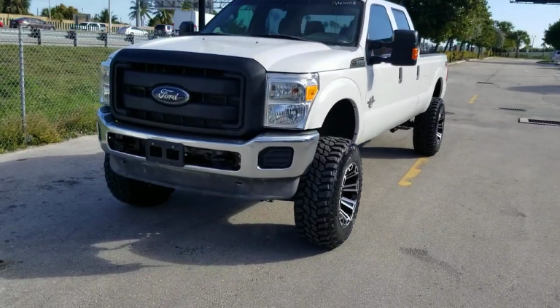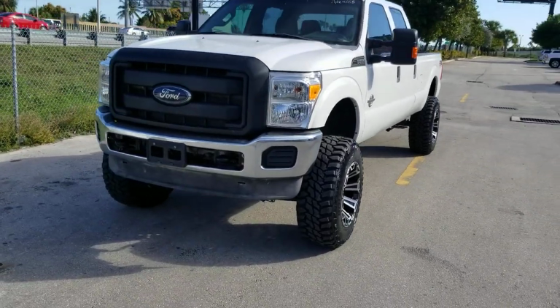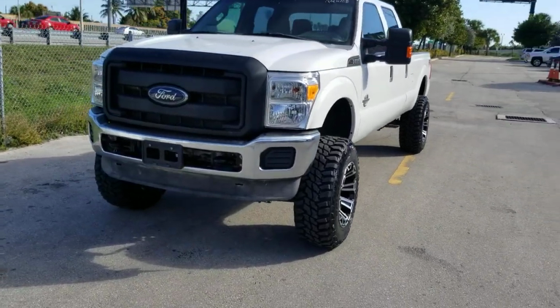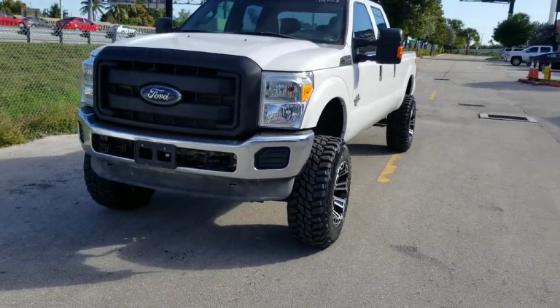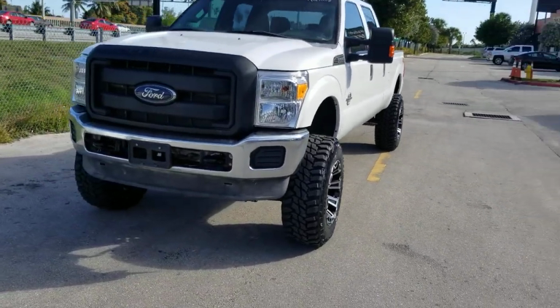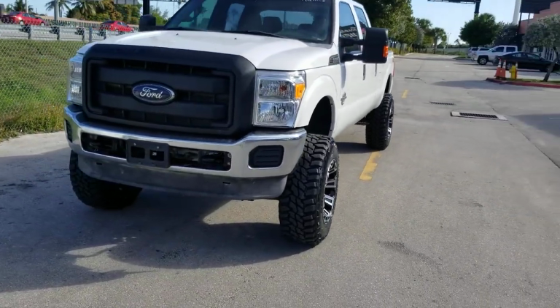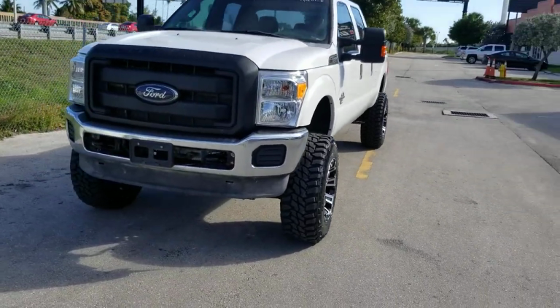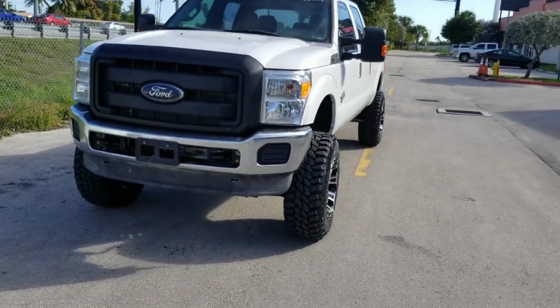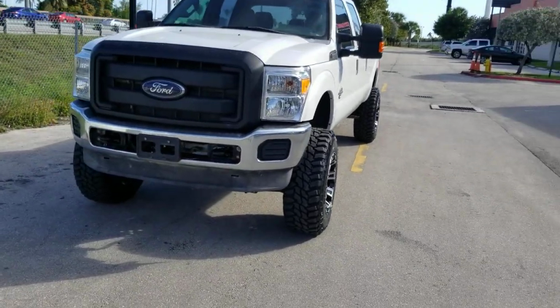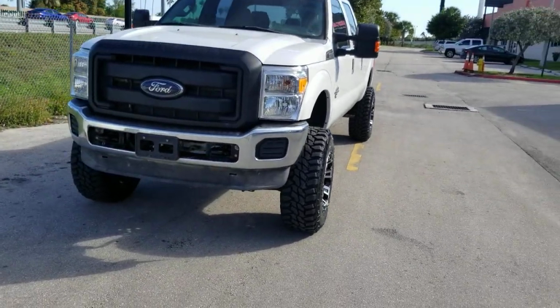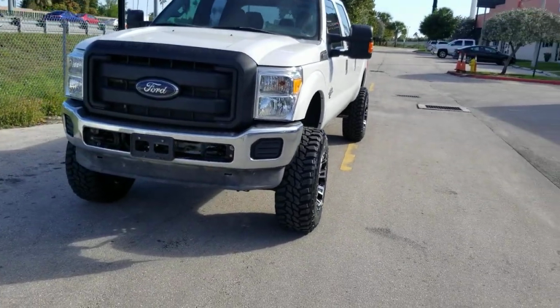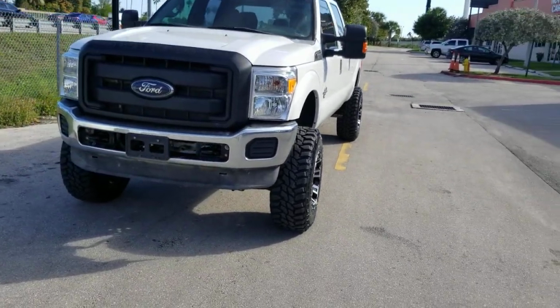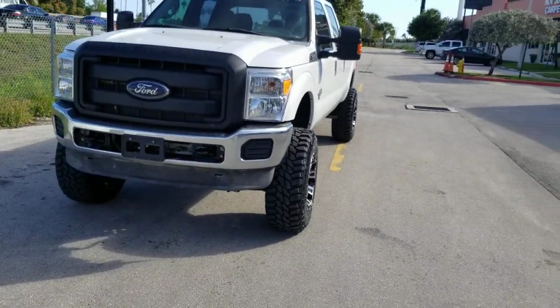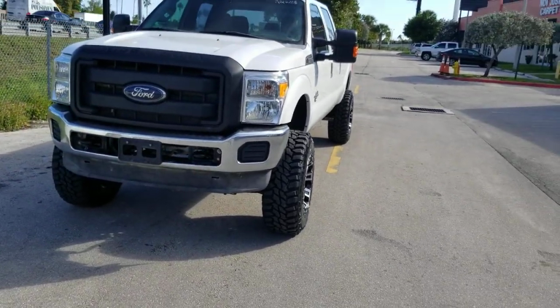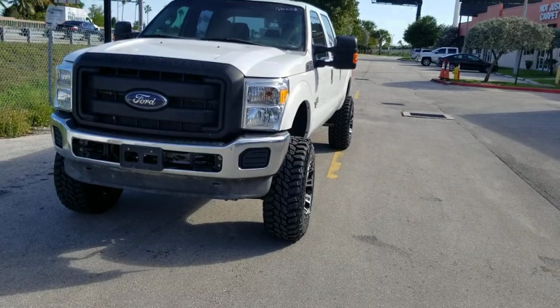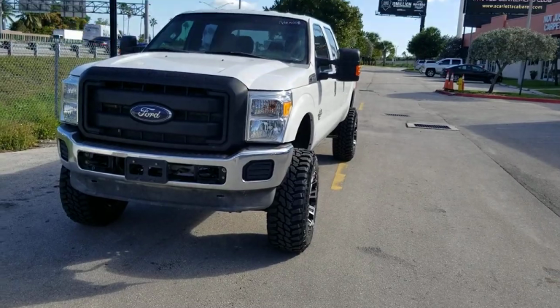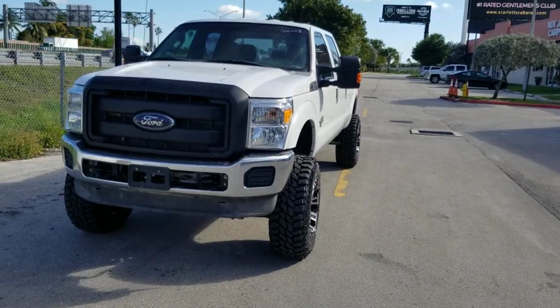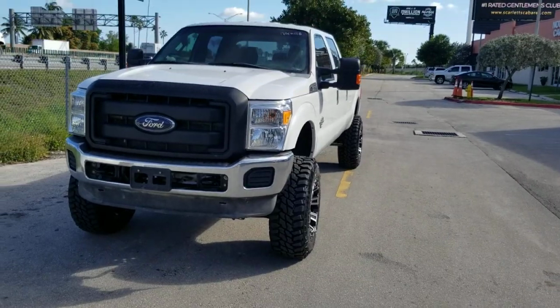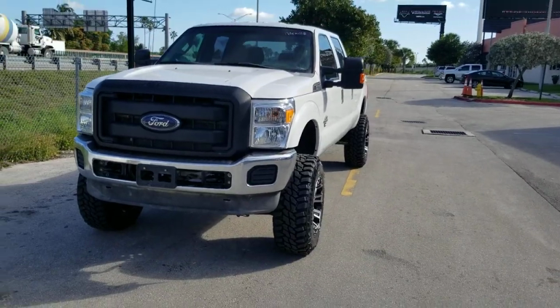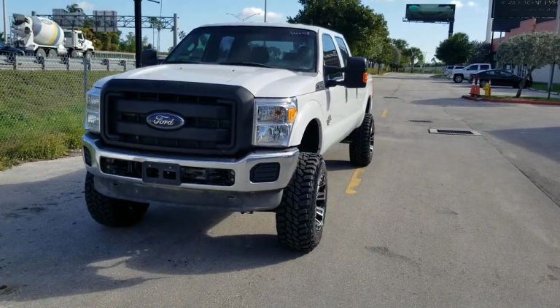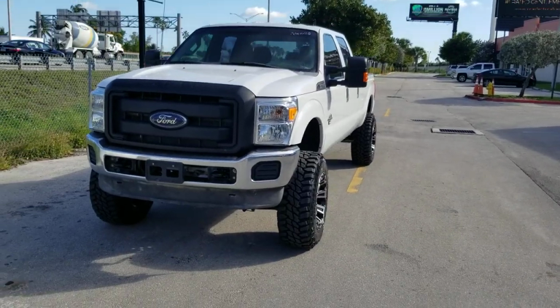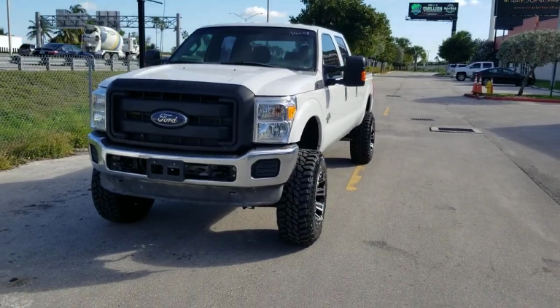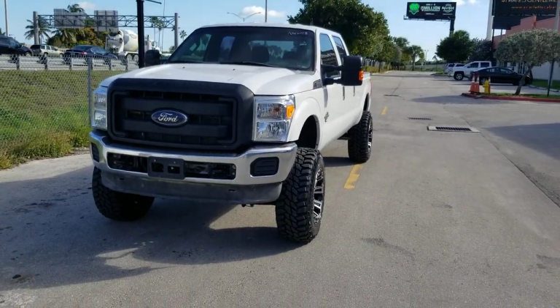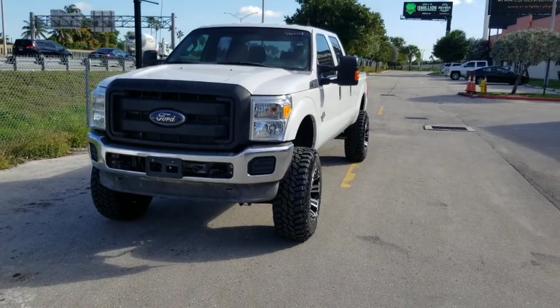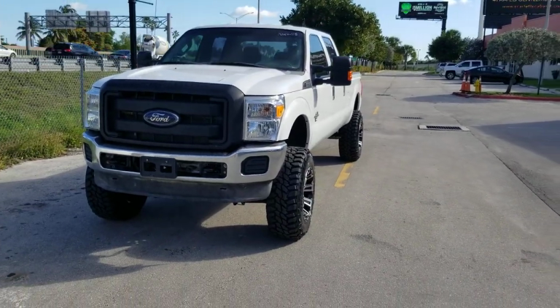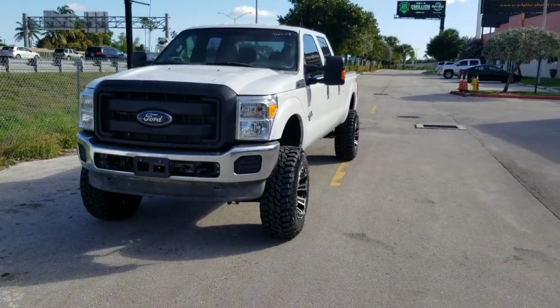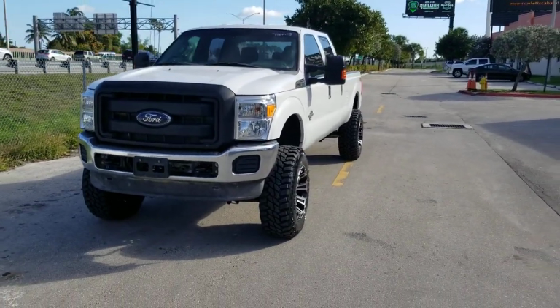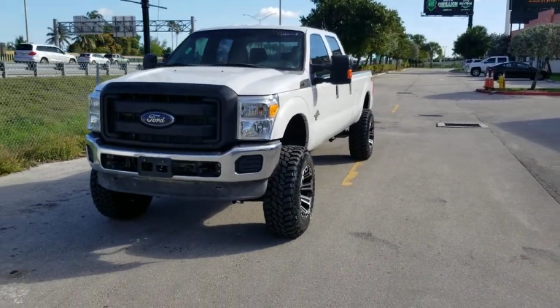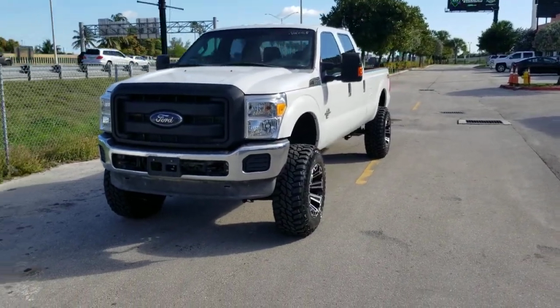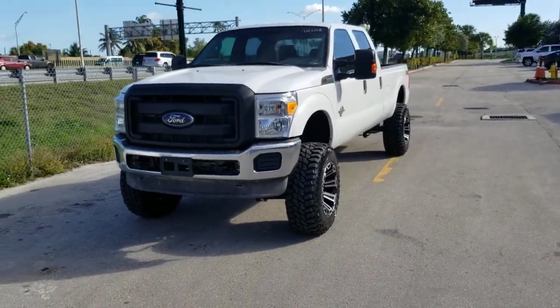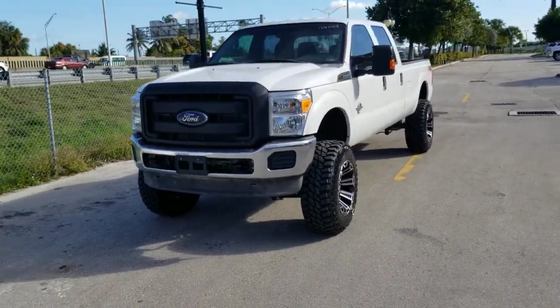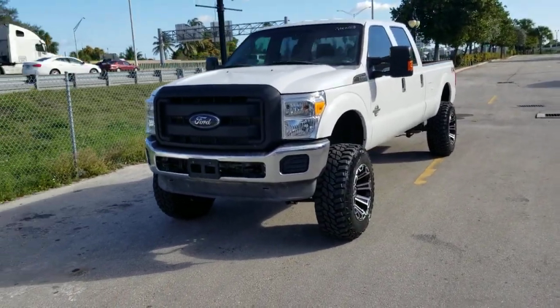We had to change the U-bolts and get extended U-bolts — 20-inch U-bolts. But other than that, everything else went on smoothly.